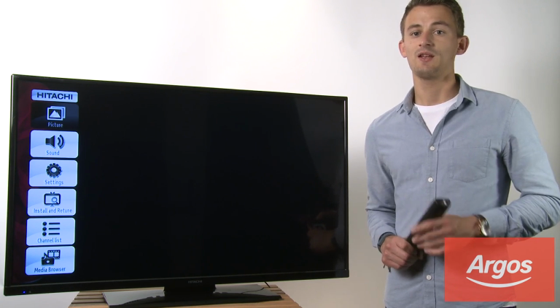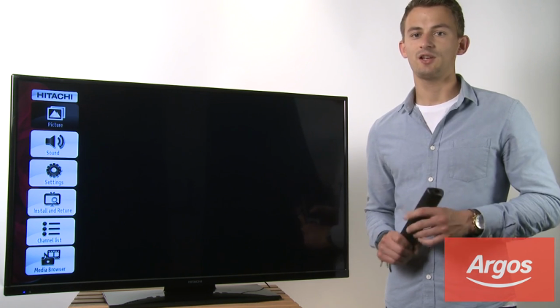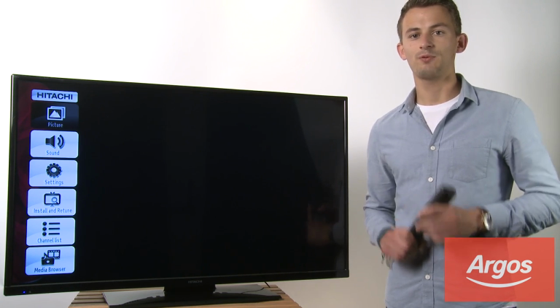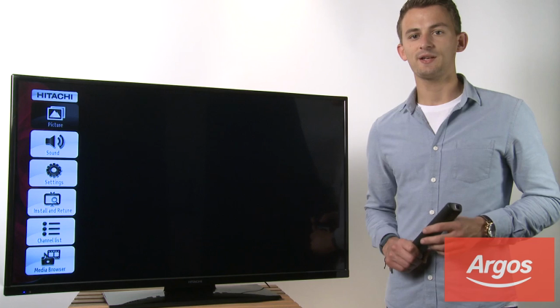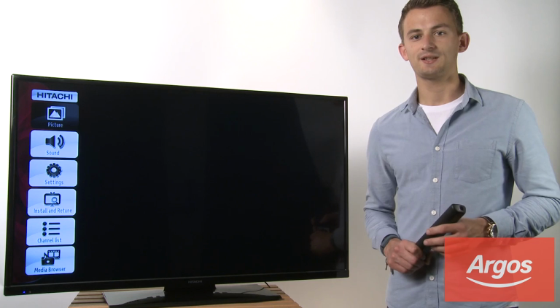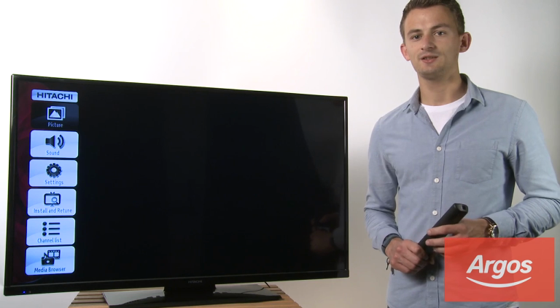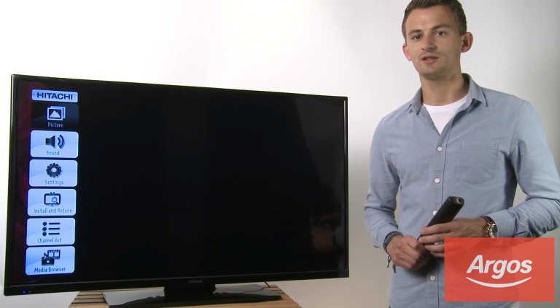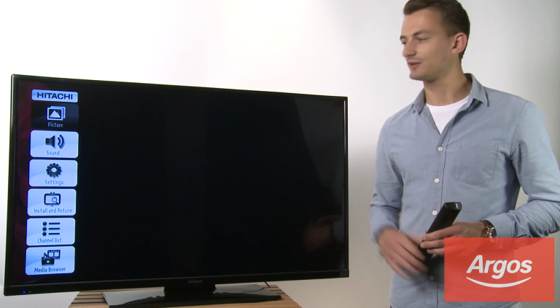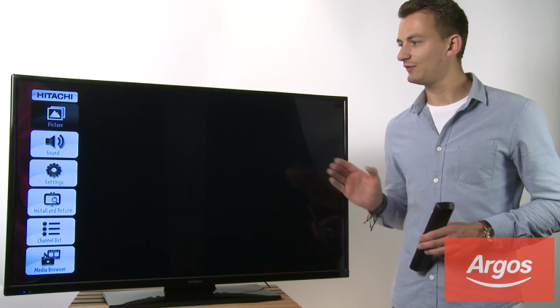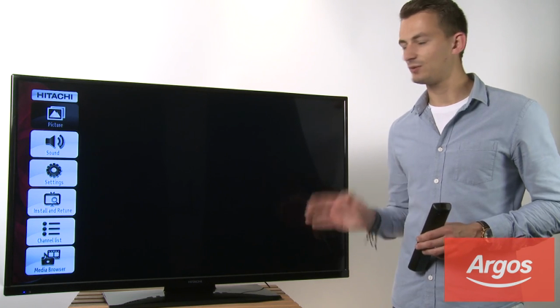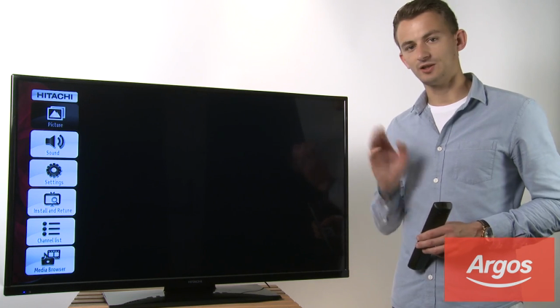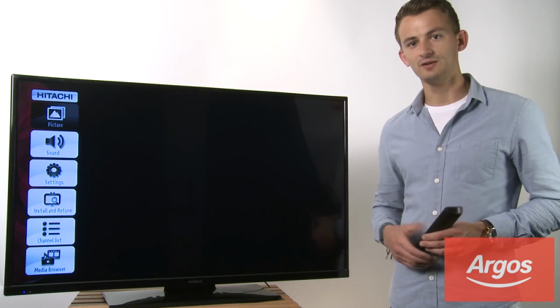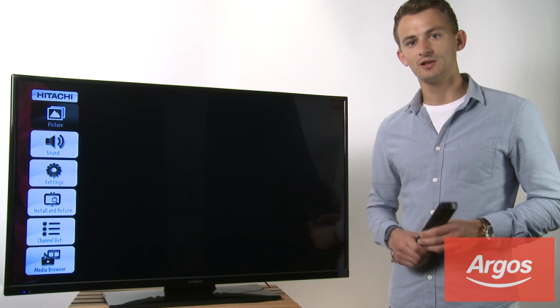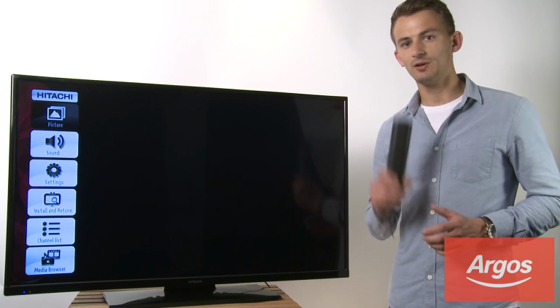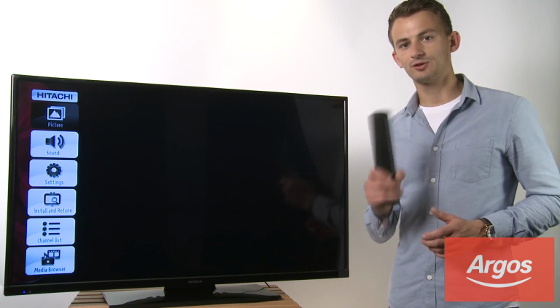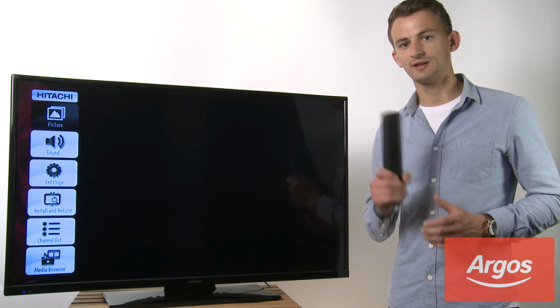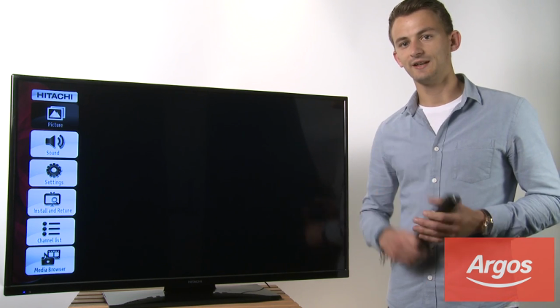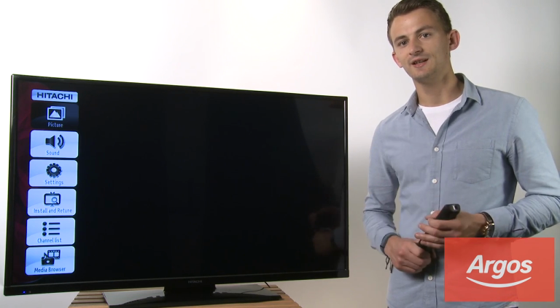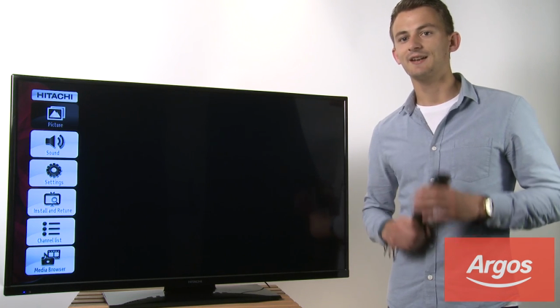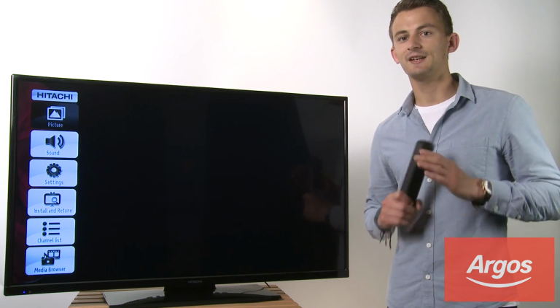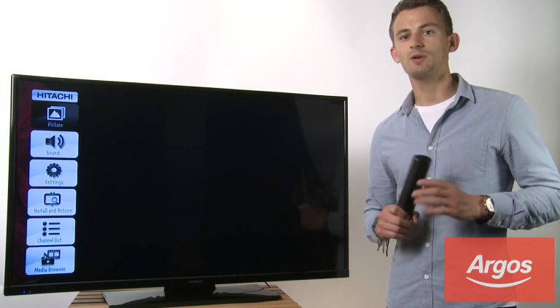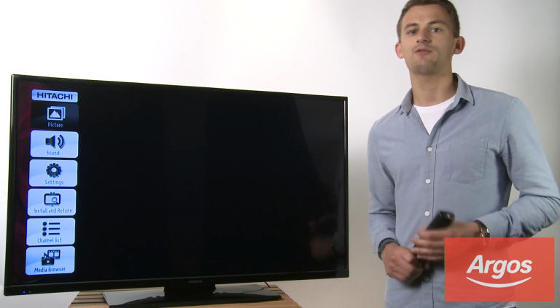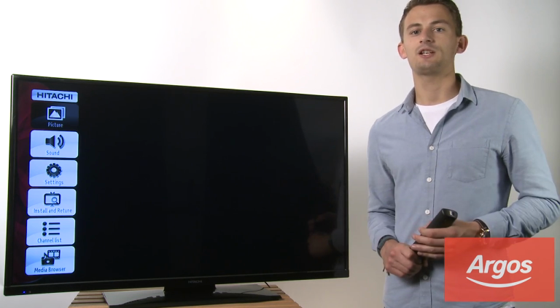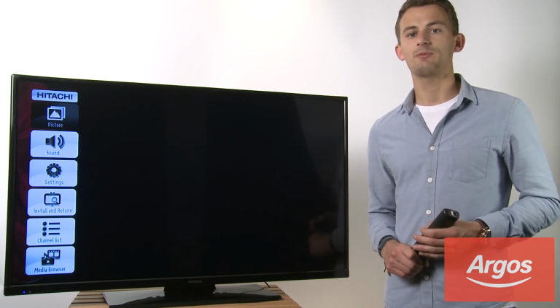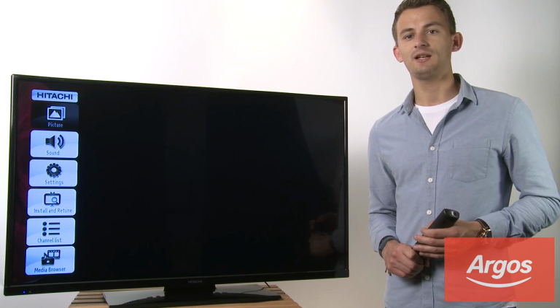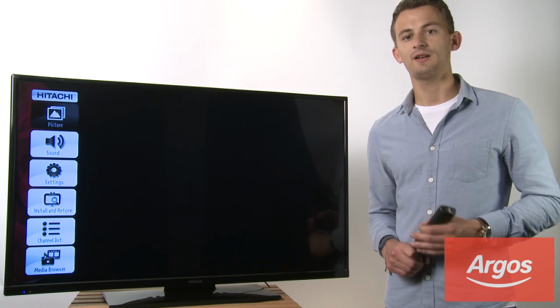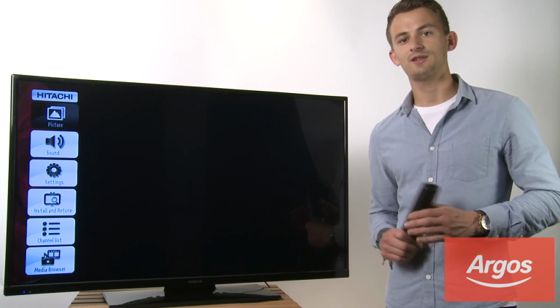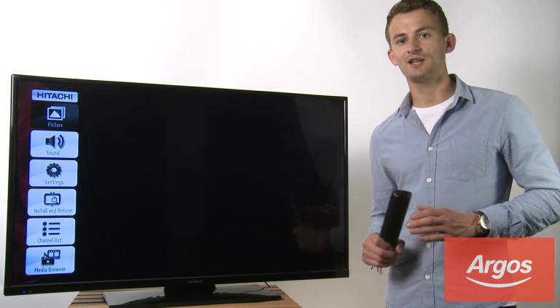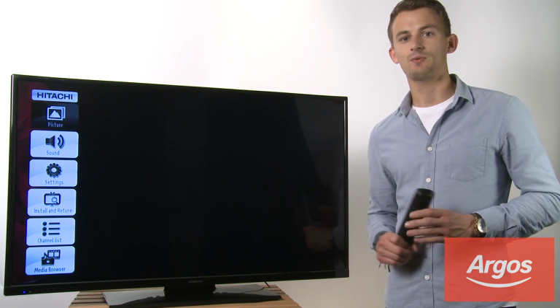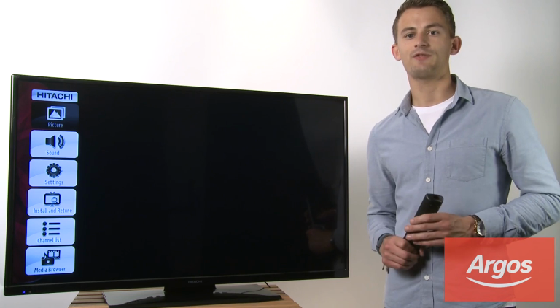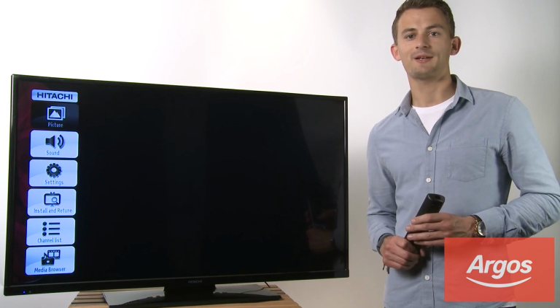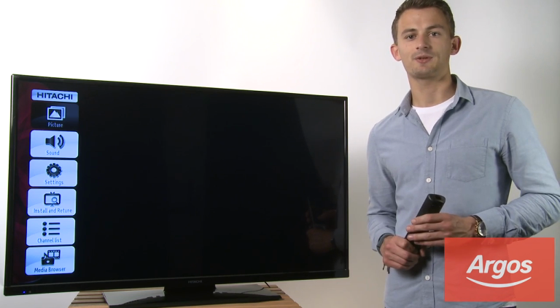Before we get started you'll need your TV switched on, your remote control to hand, and any network information you might need such as your Wi-Fi password.